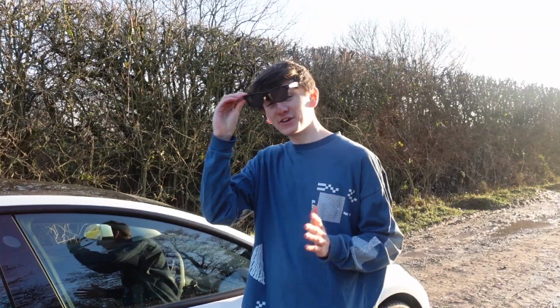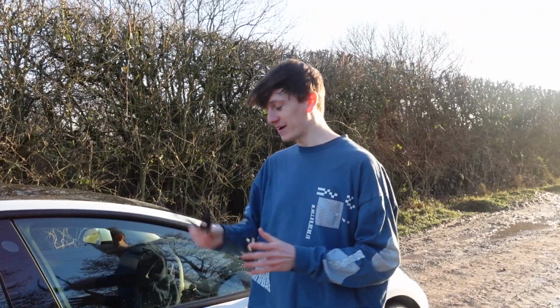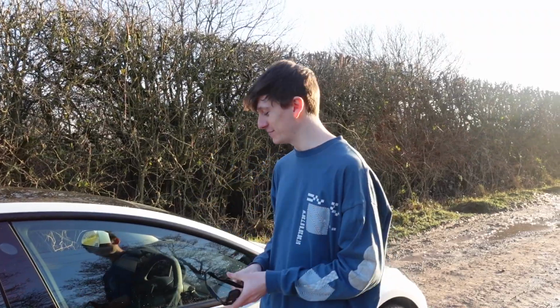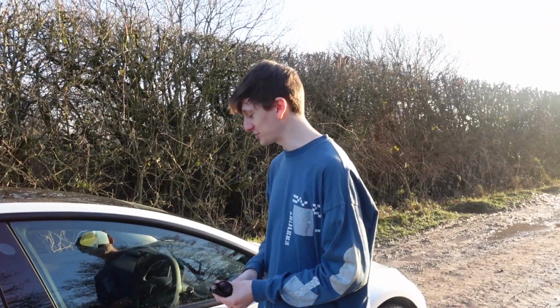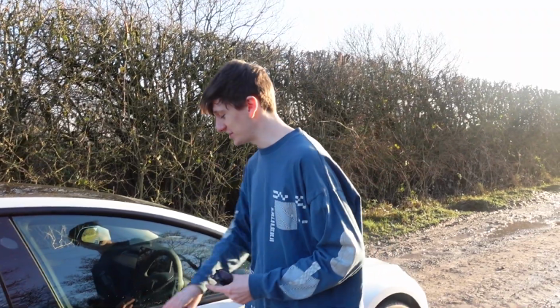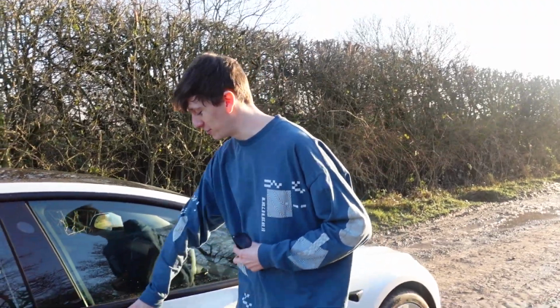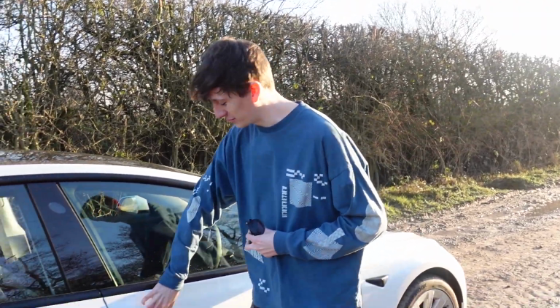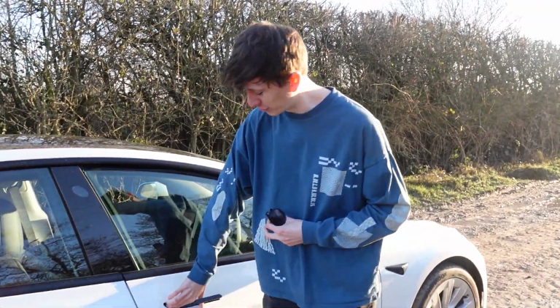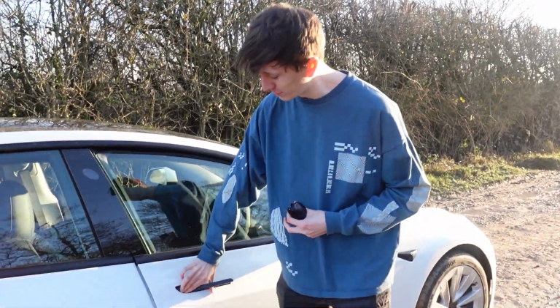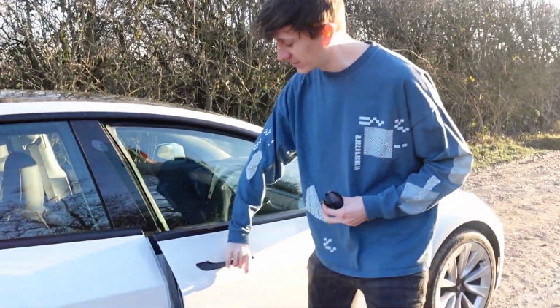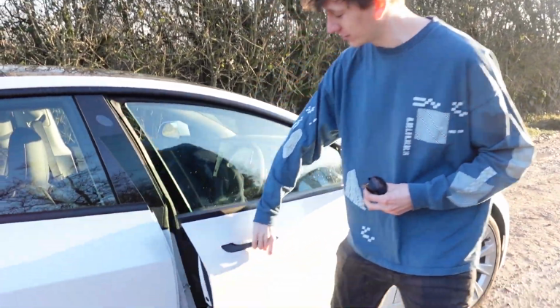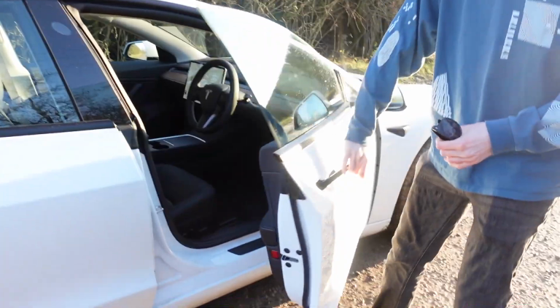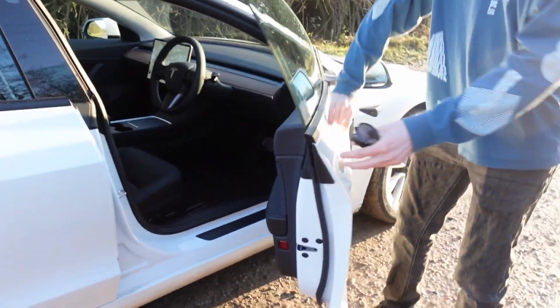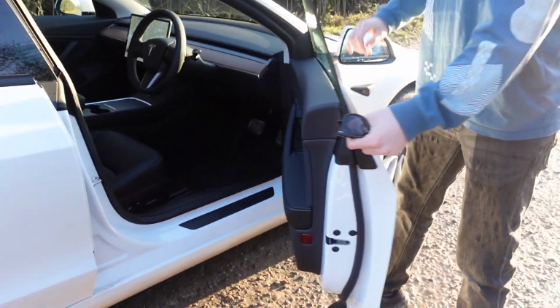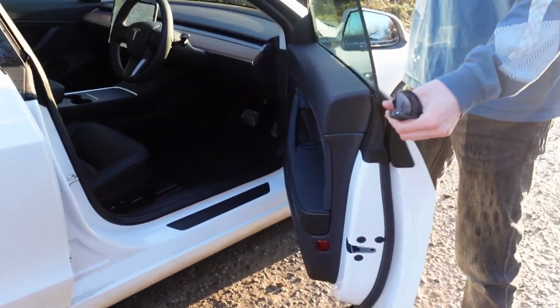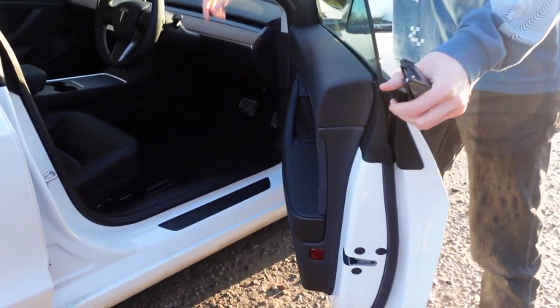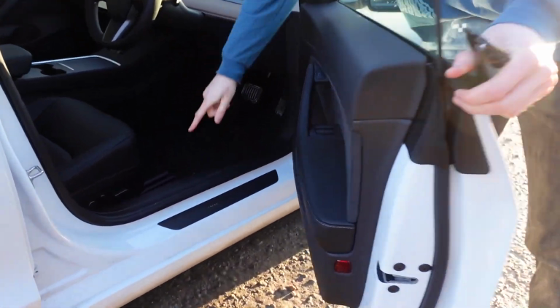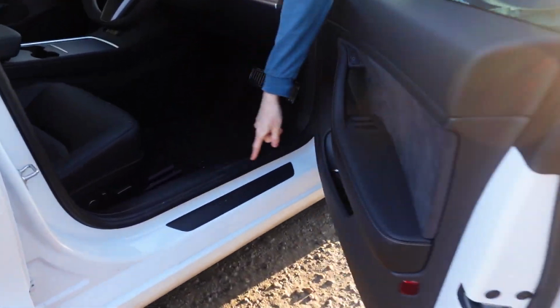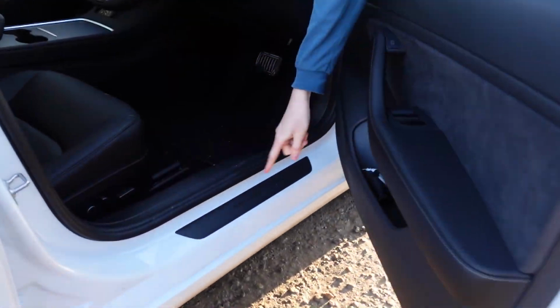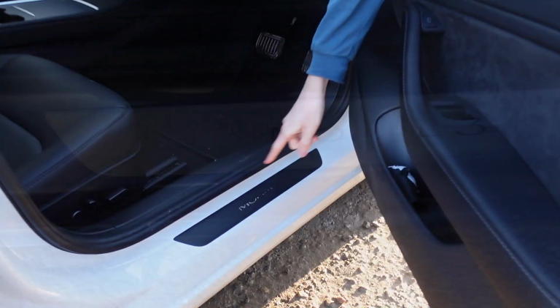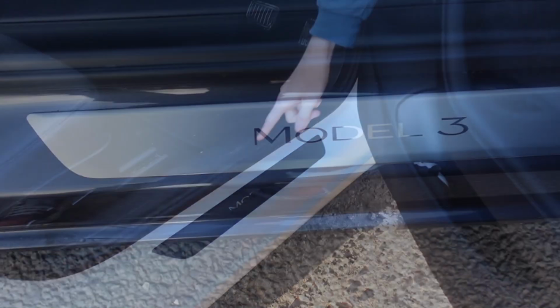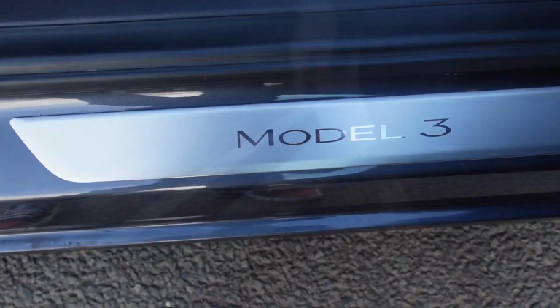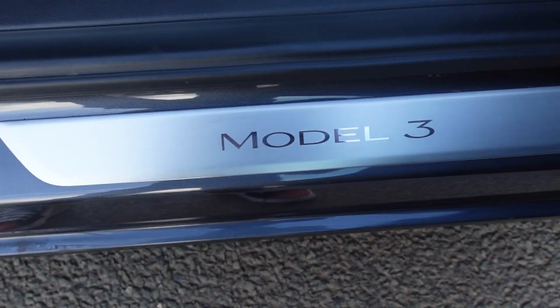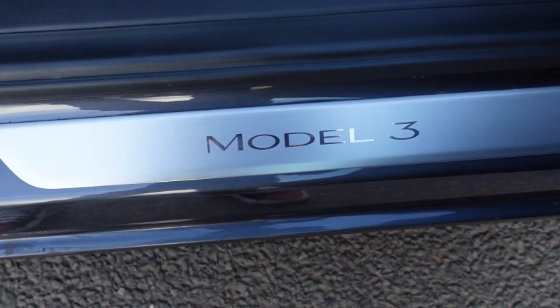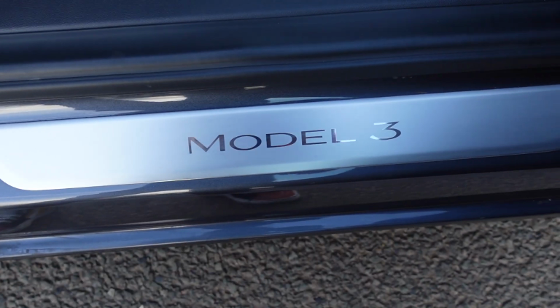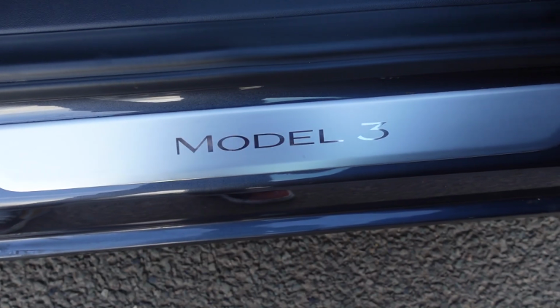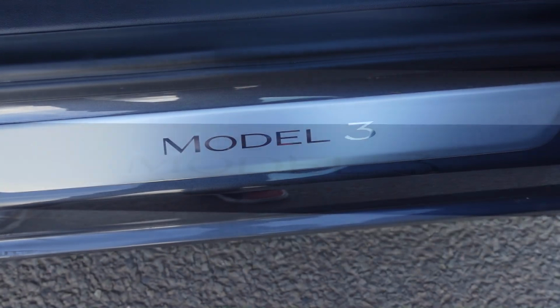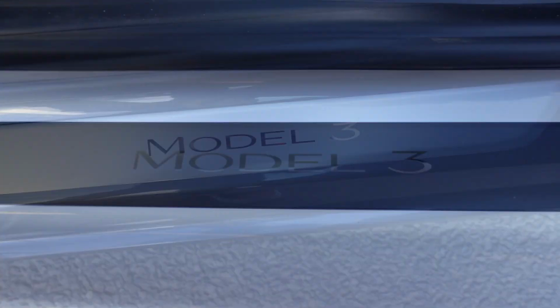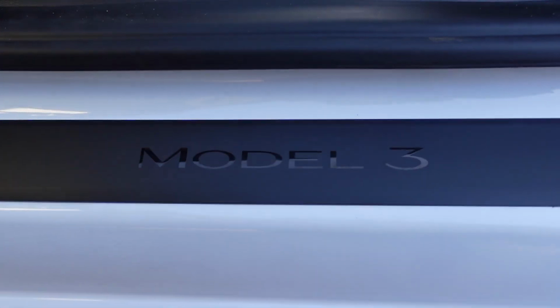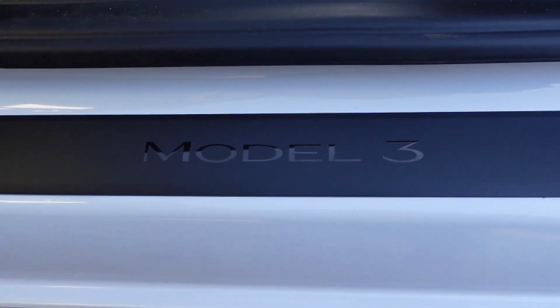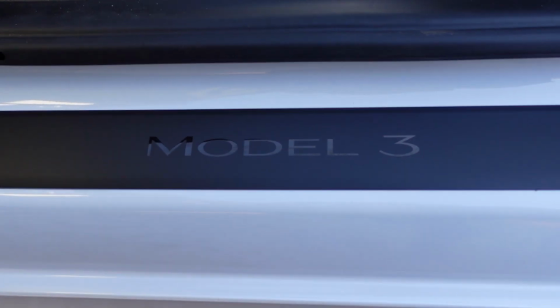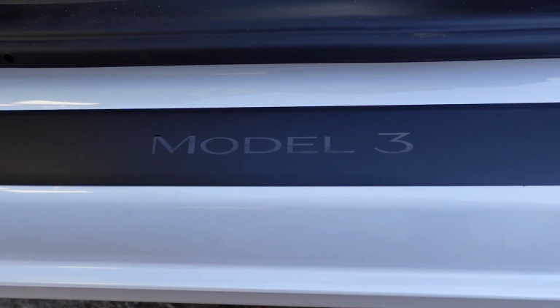And the new black theme does continue when we open up the vehicle, because you can see that this used to be silver, whereas it is now a very, very pretty black.